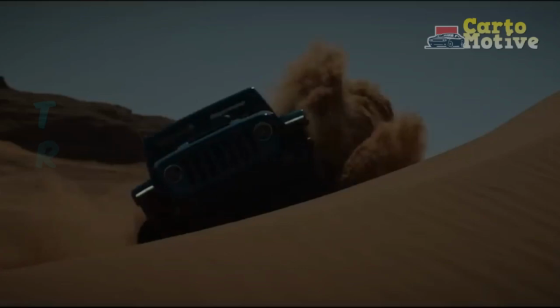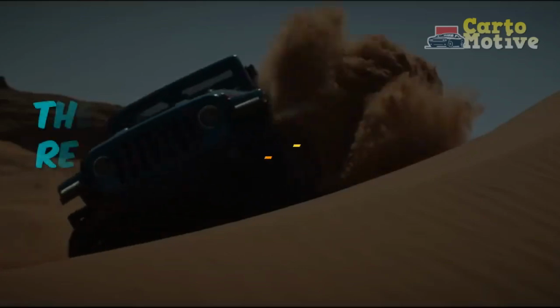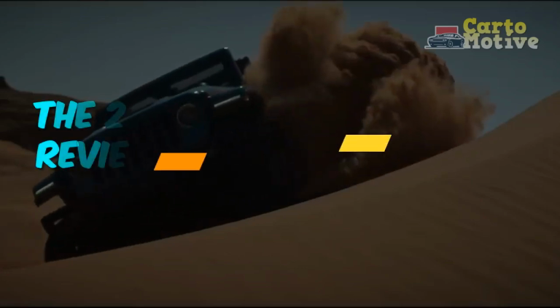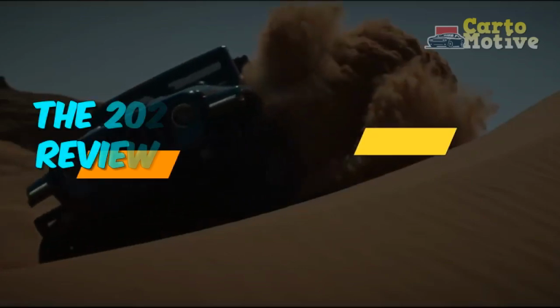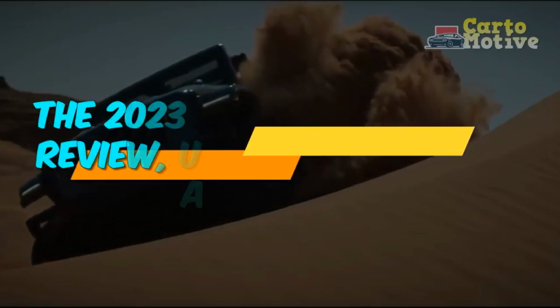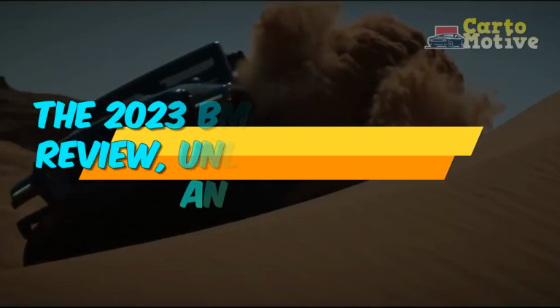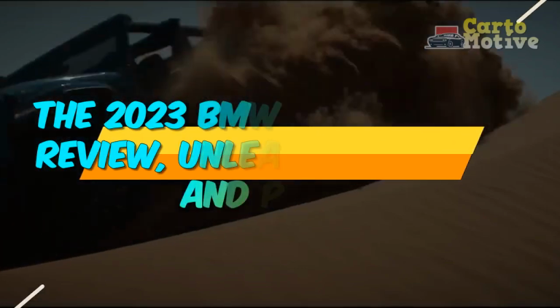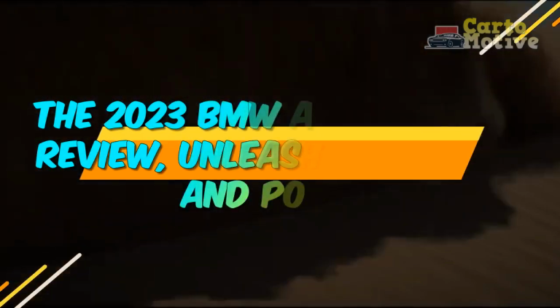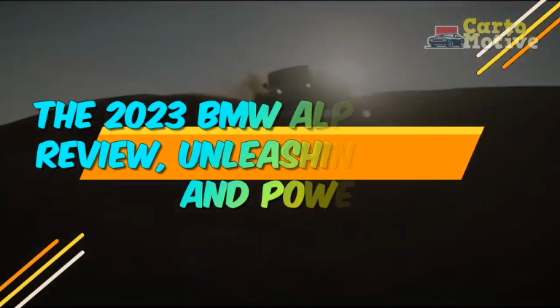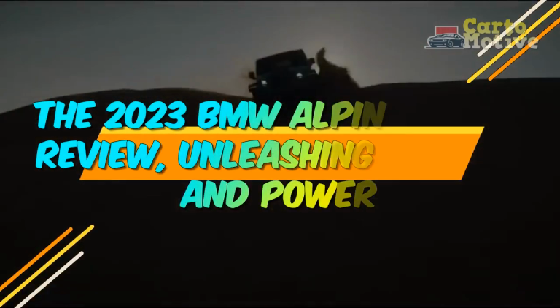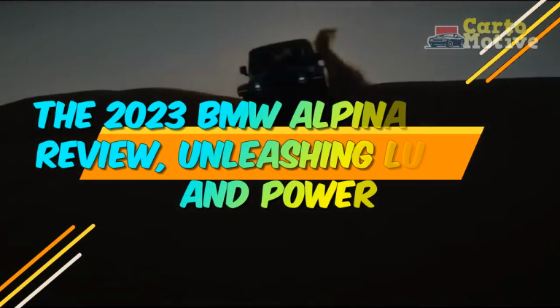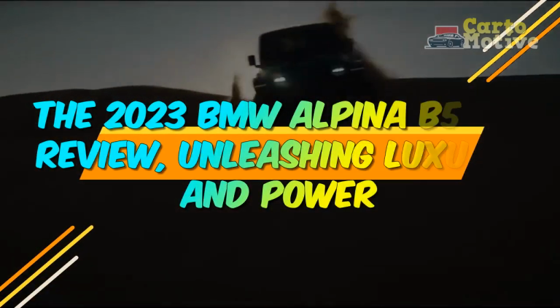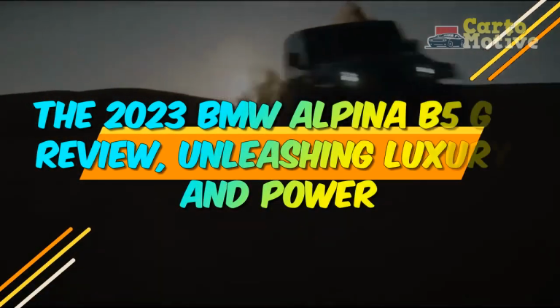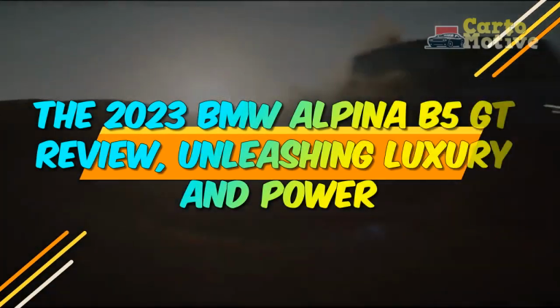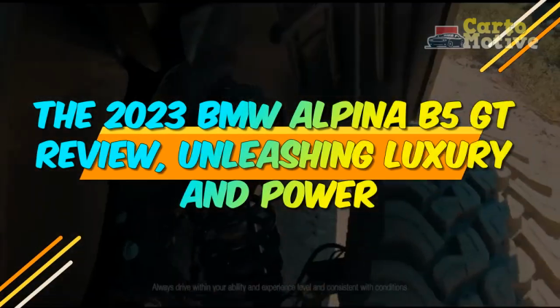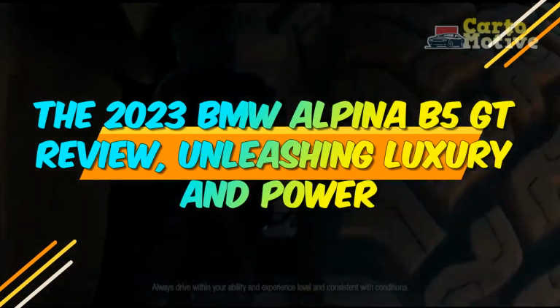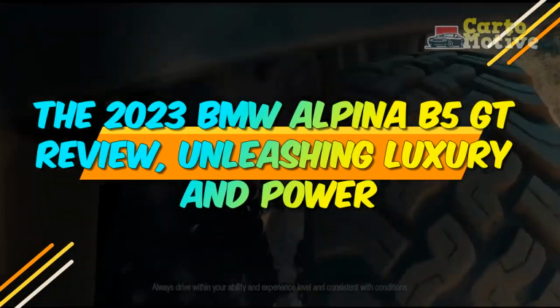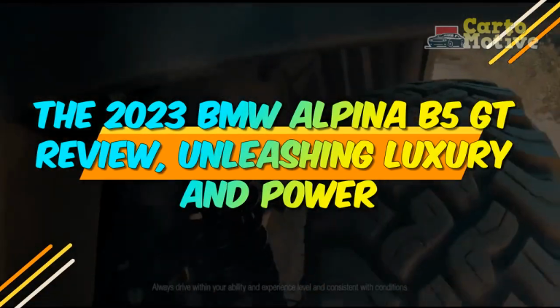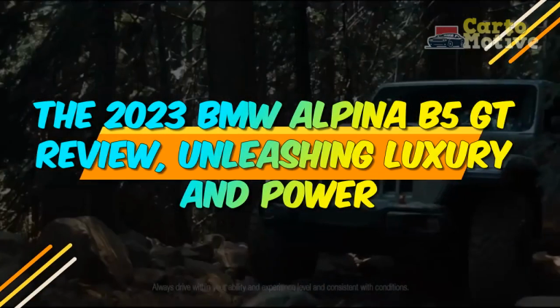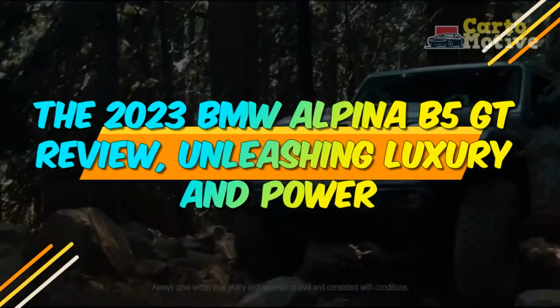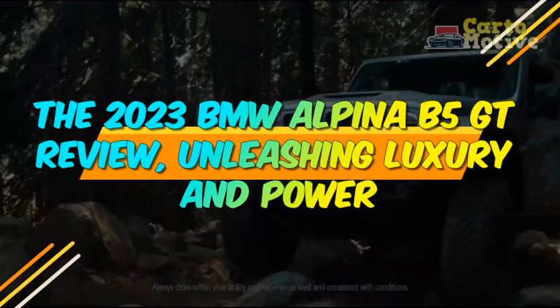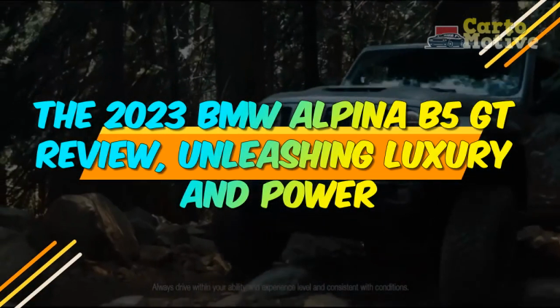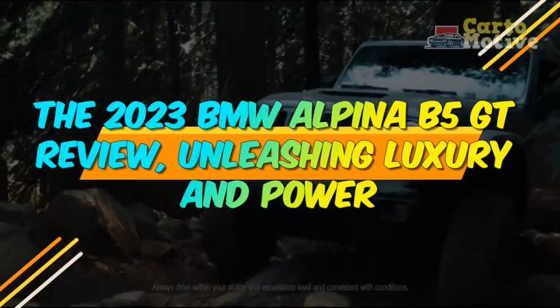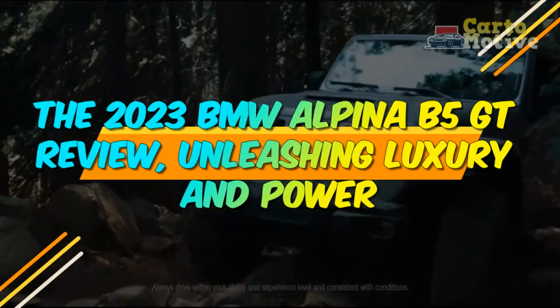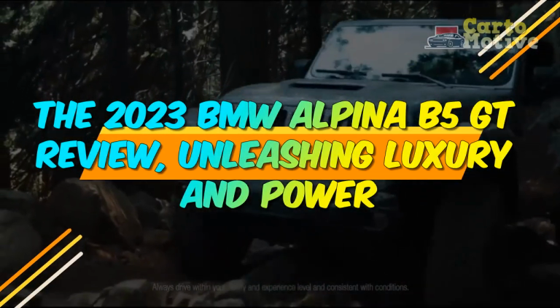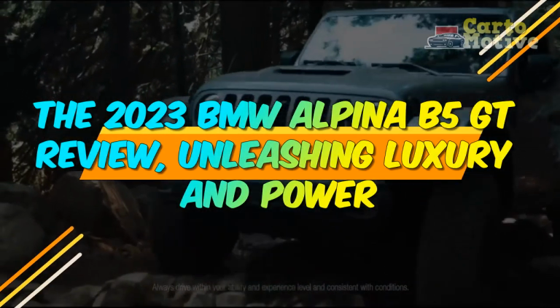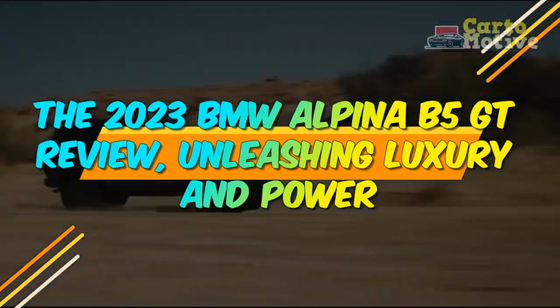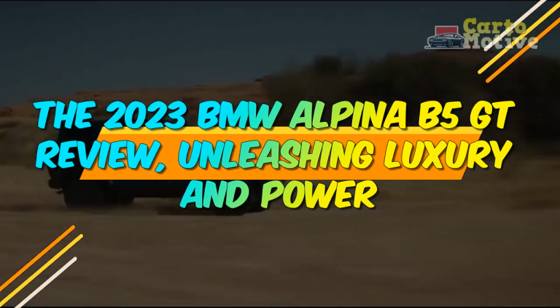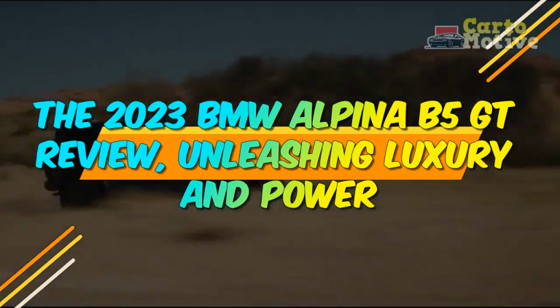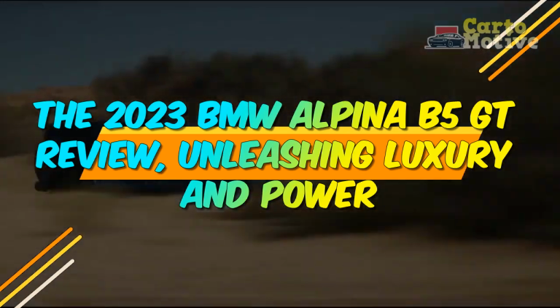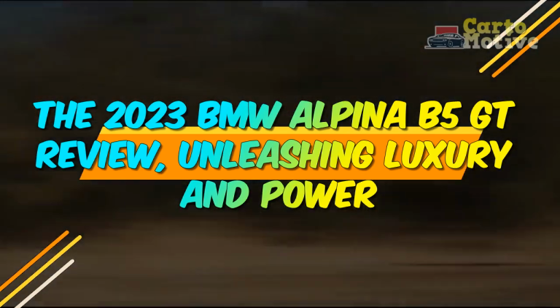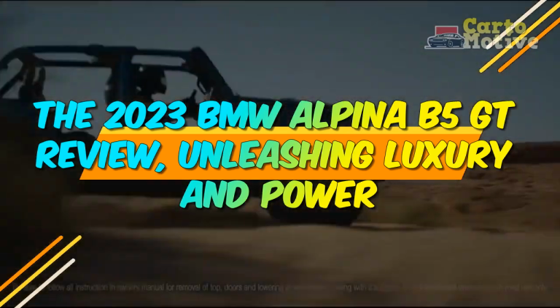The 2023 BMW Alpina B5 GT Review: Unleashing Luxury and Power.